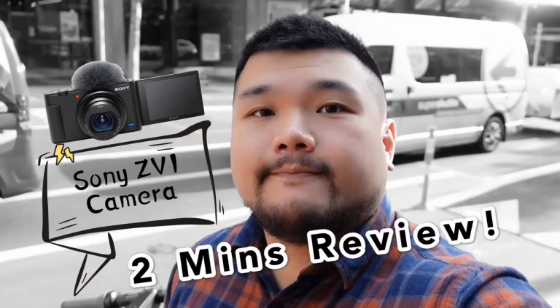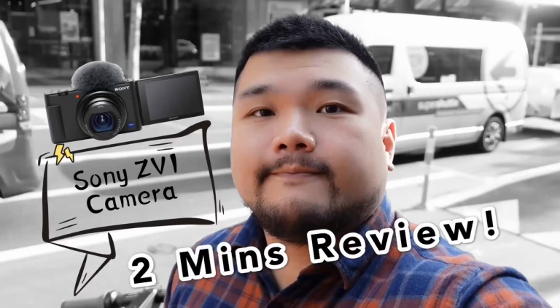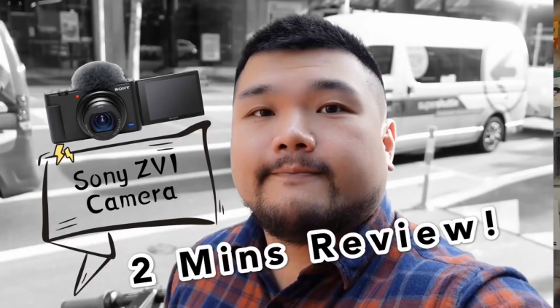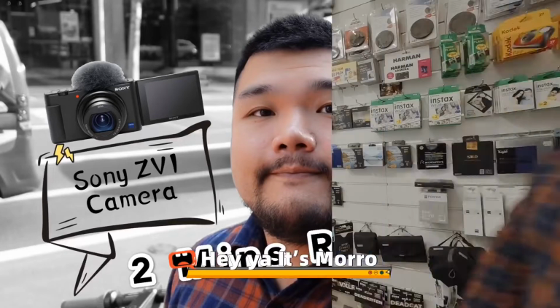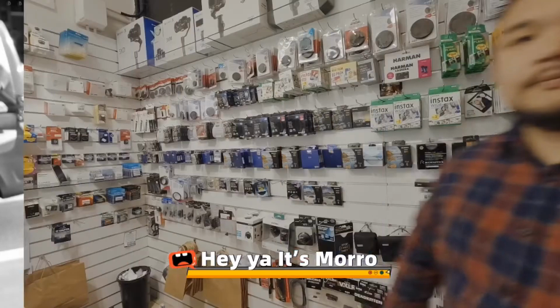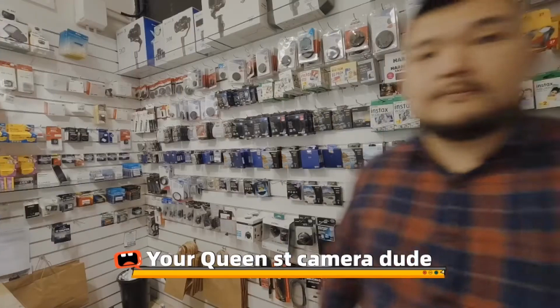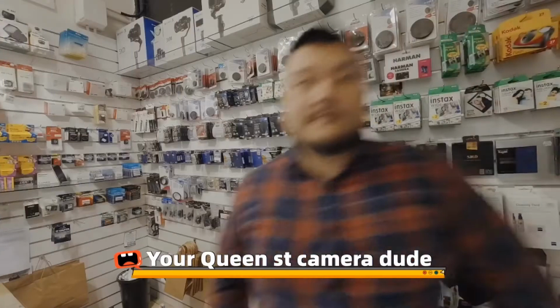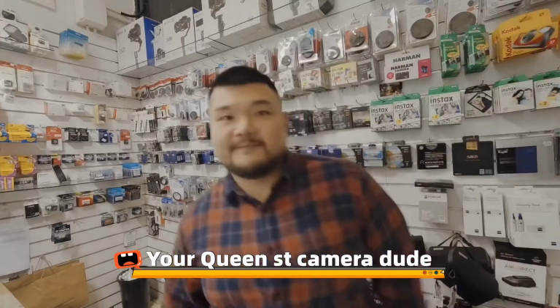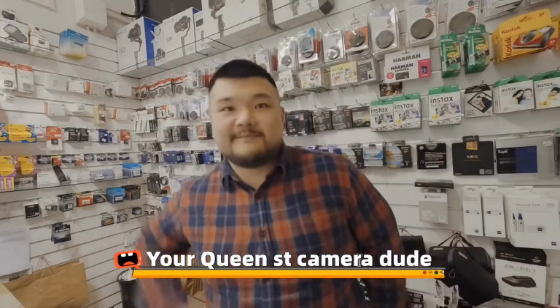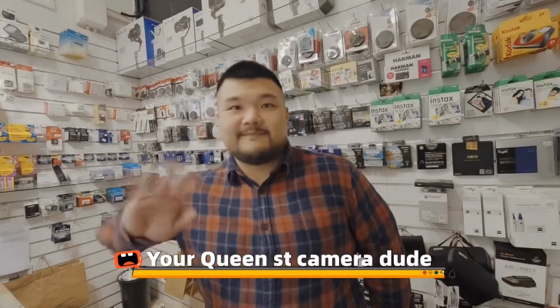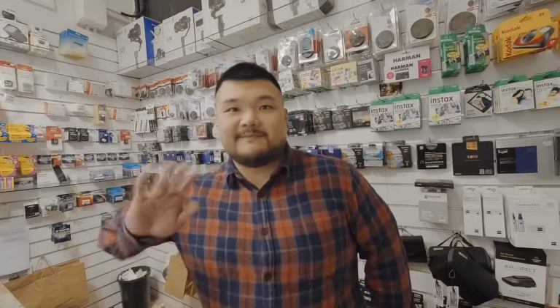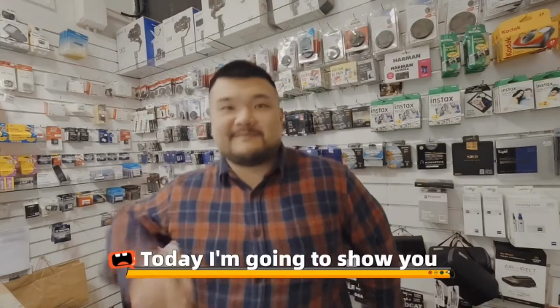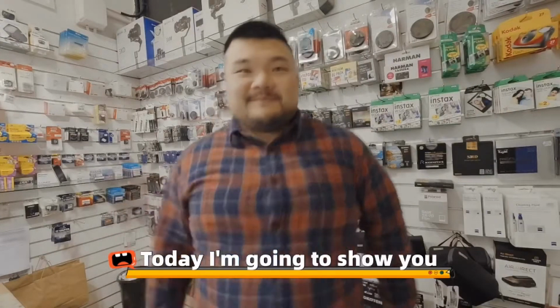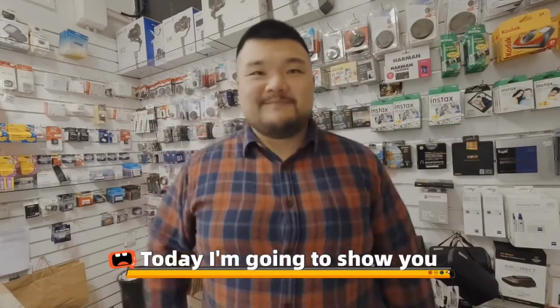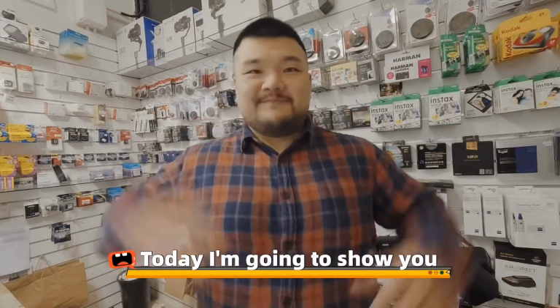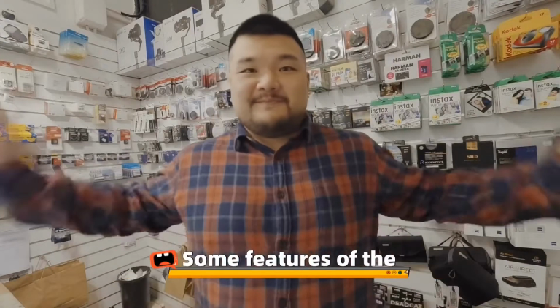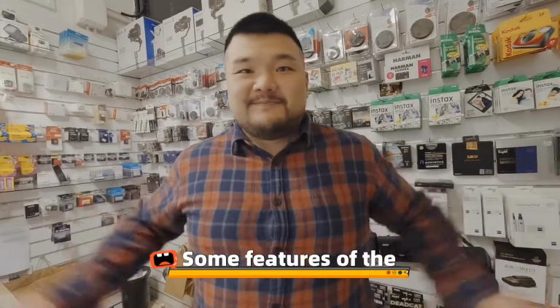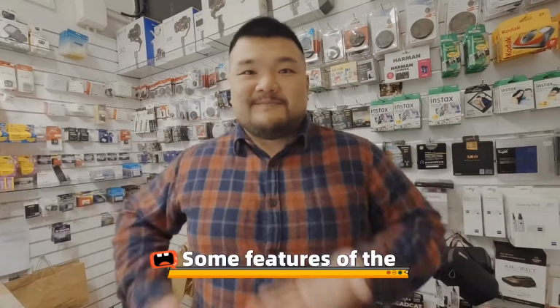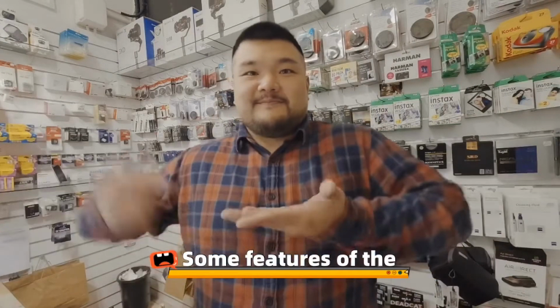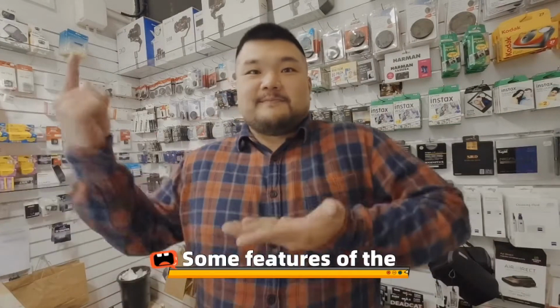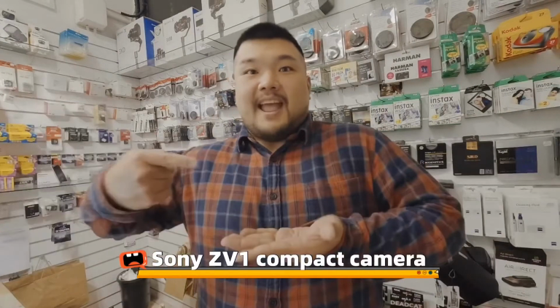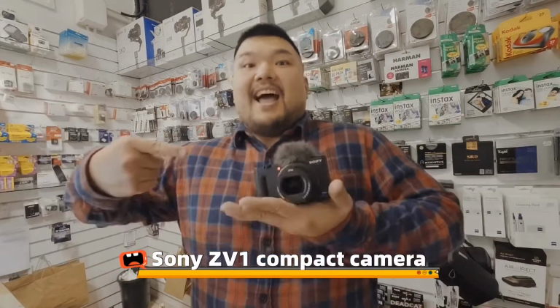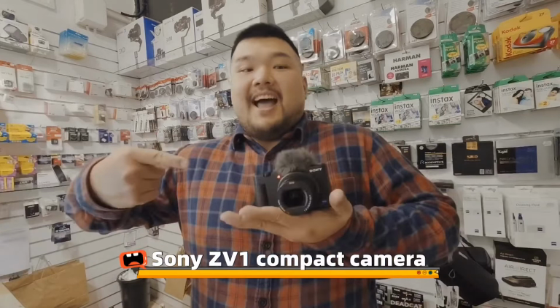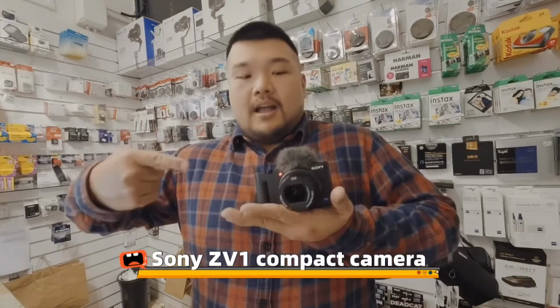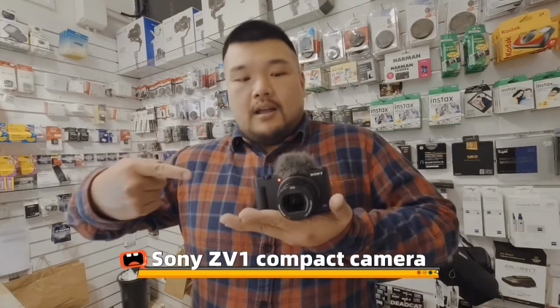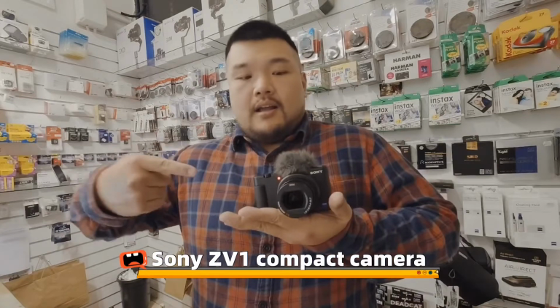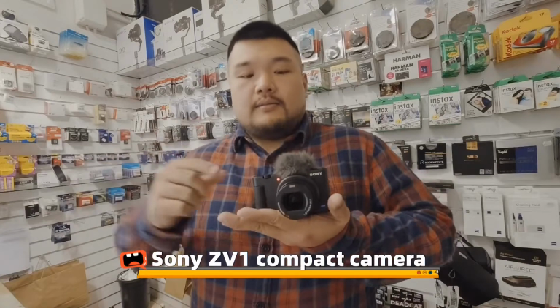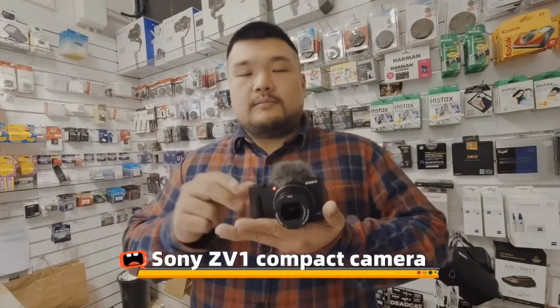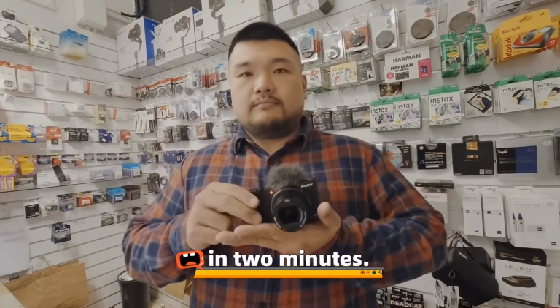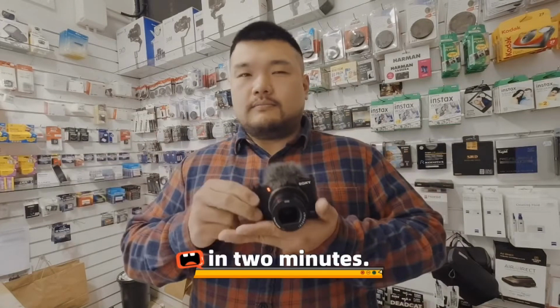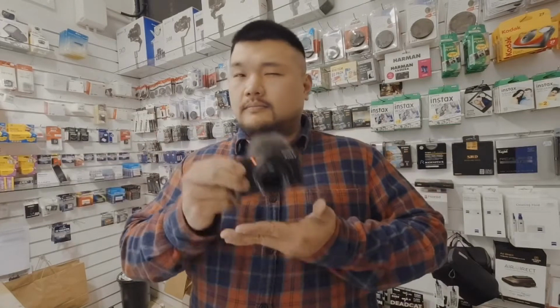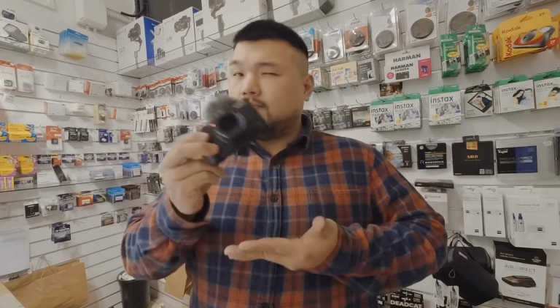Hiya, it's Mario, your Queen Street Camera Dude. Today I'm going to show you some features of the Sony ZV-1 compact camera in 2 minutes.